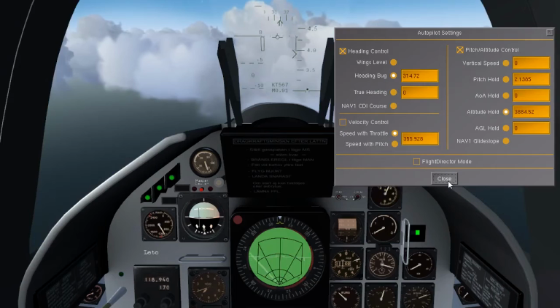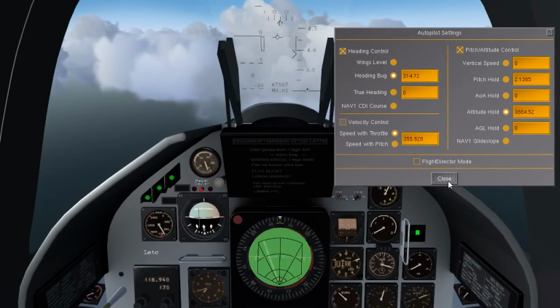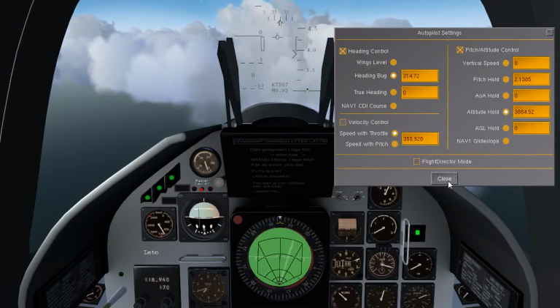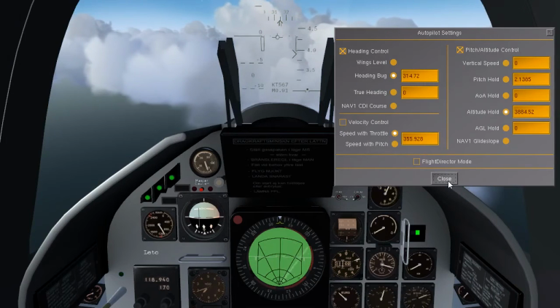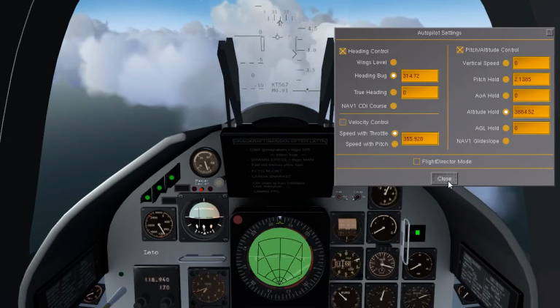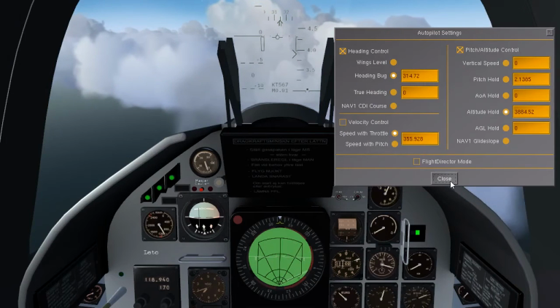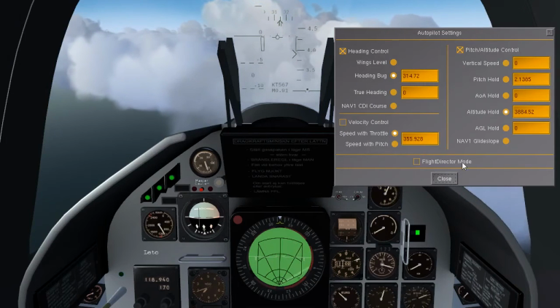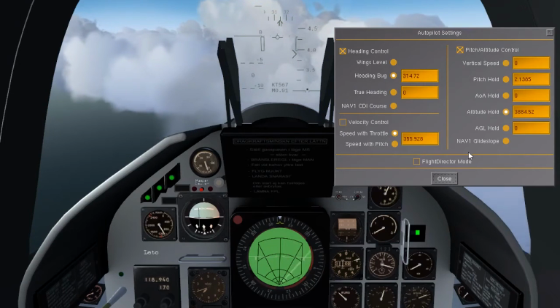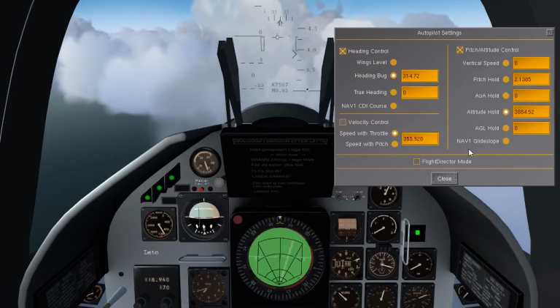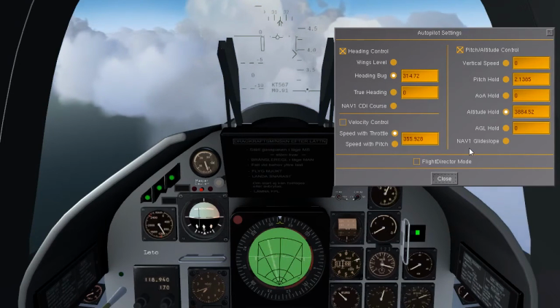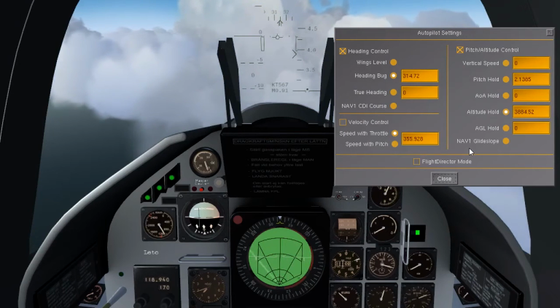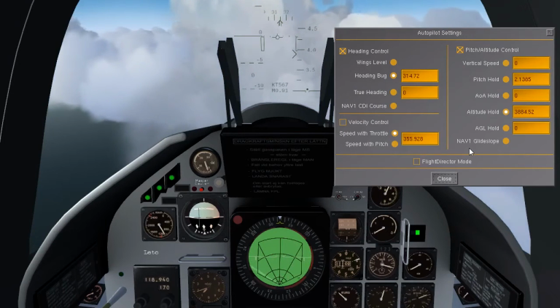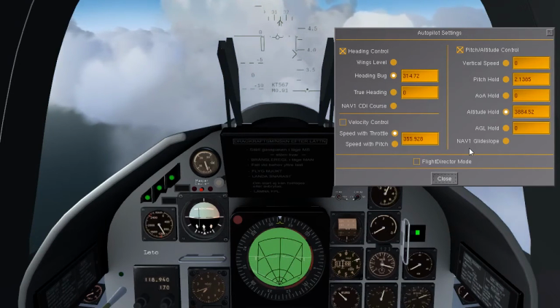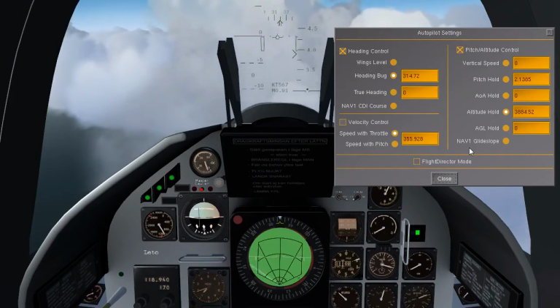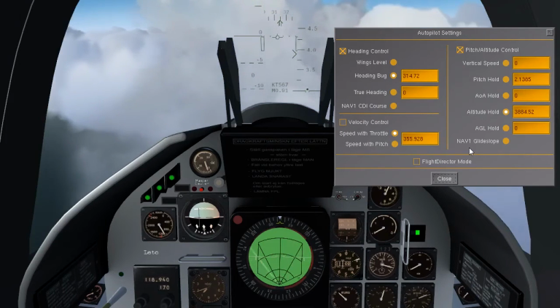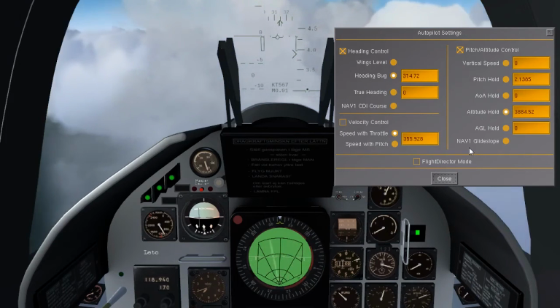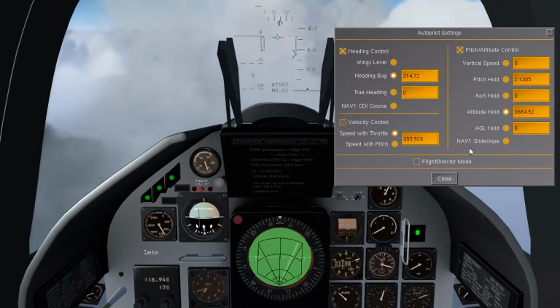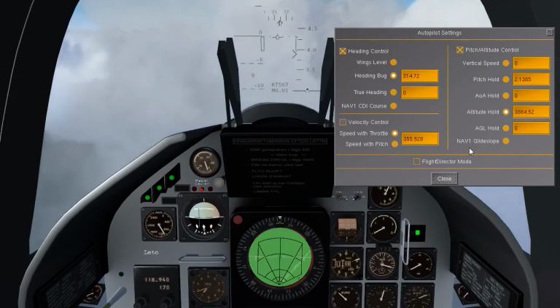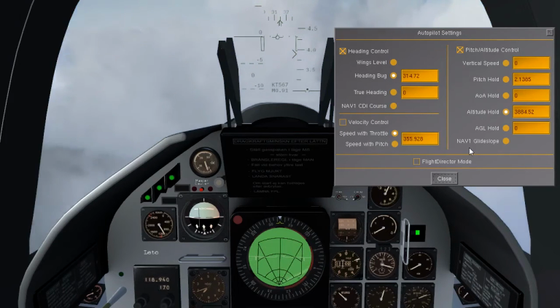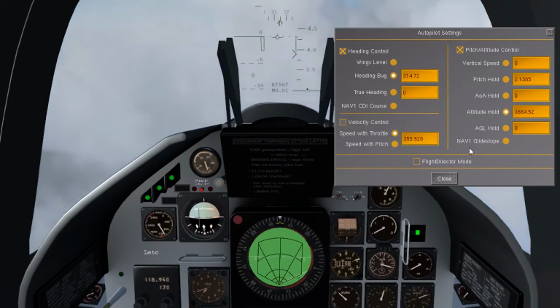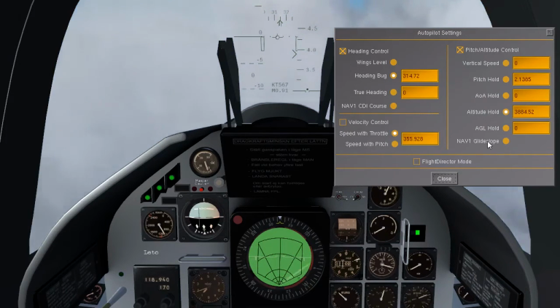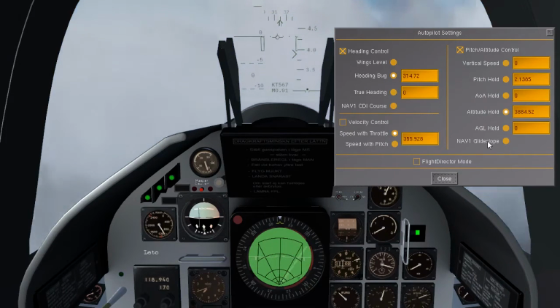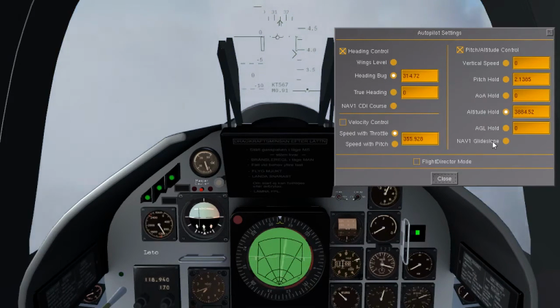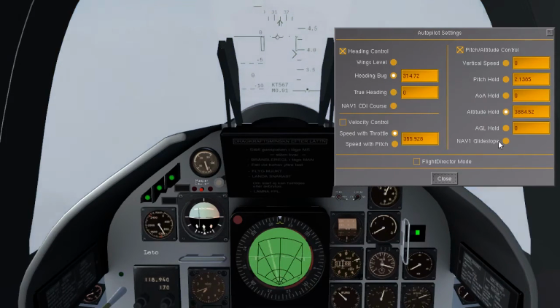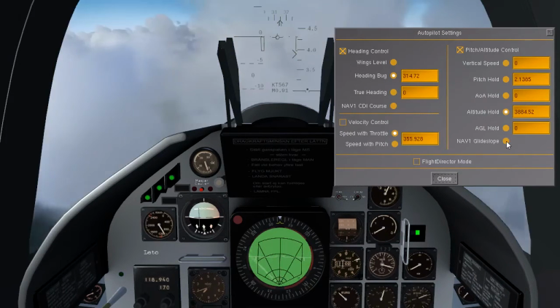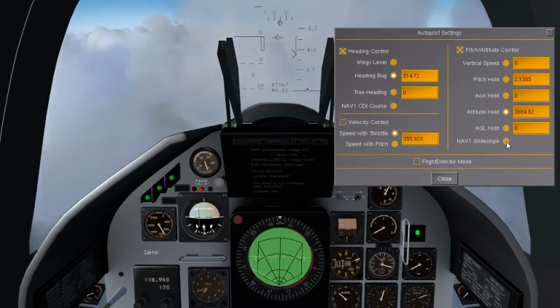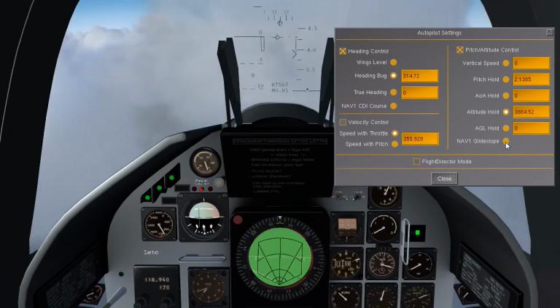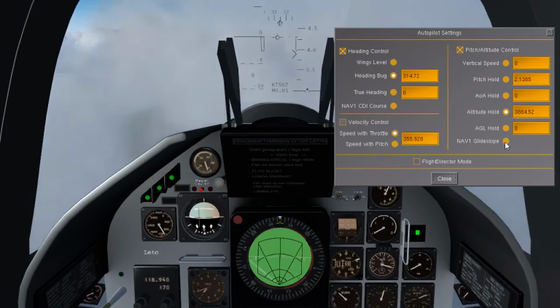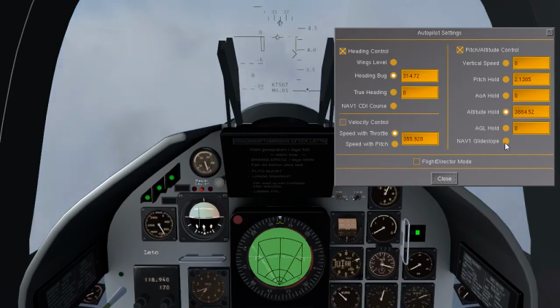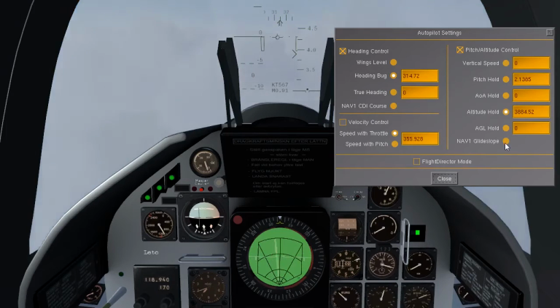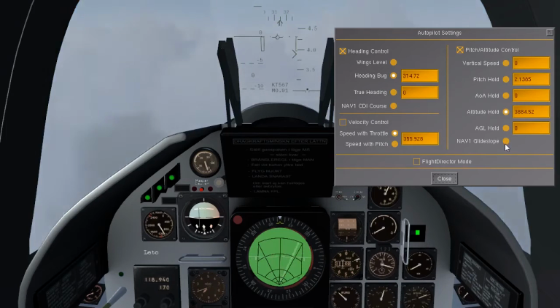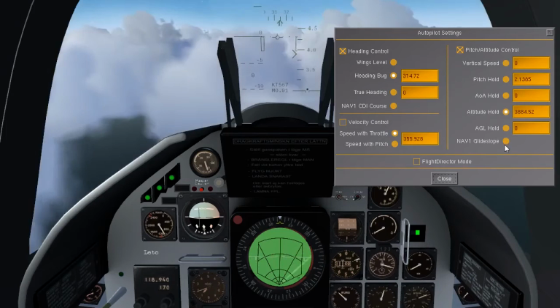One thing to note: the nav 1 glide slope is not entirely stable right now.